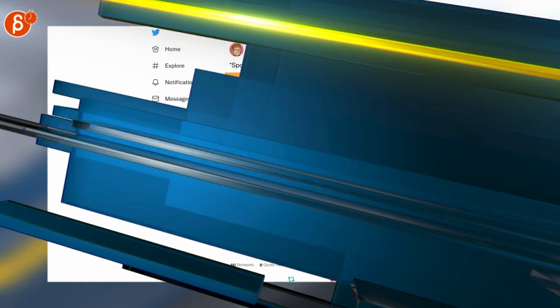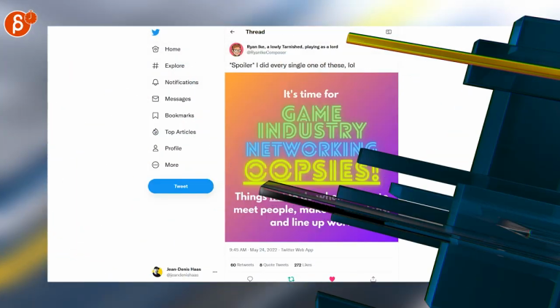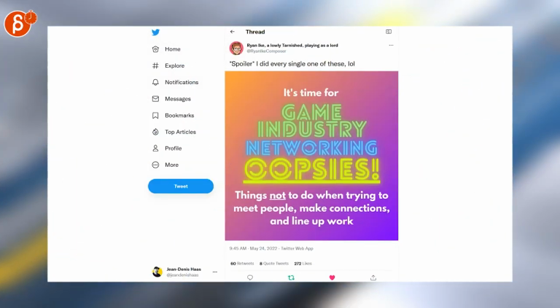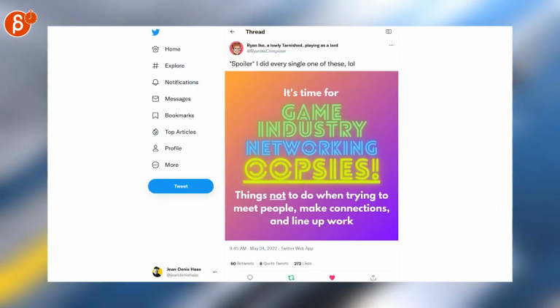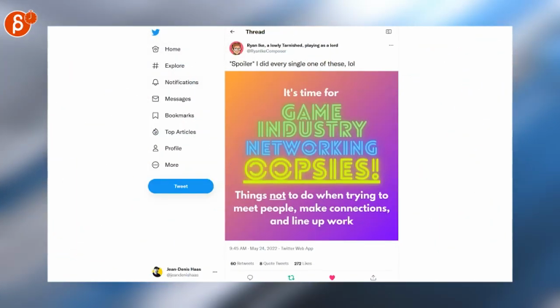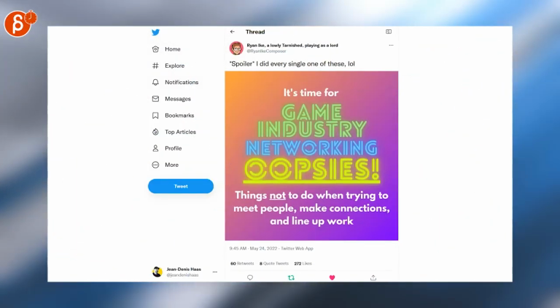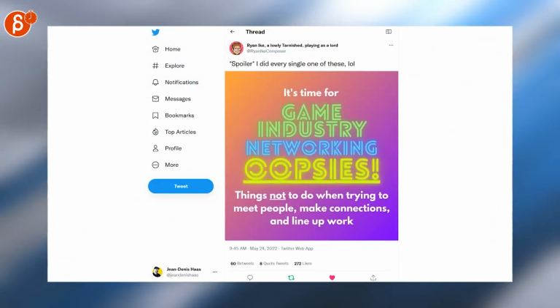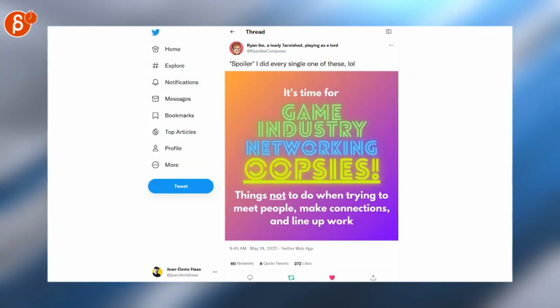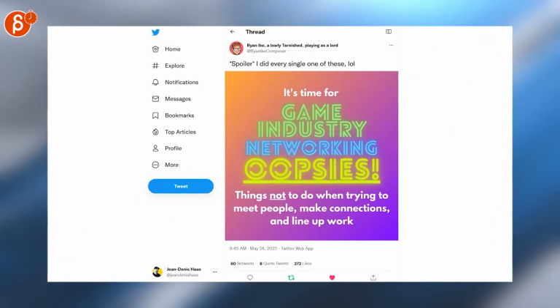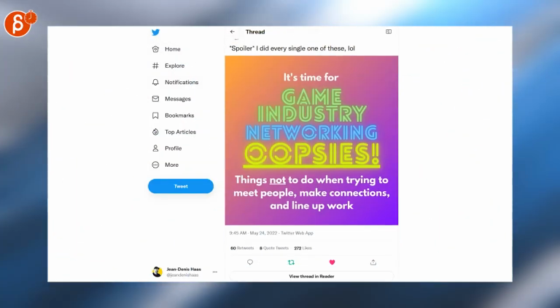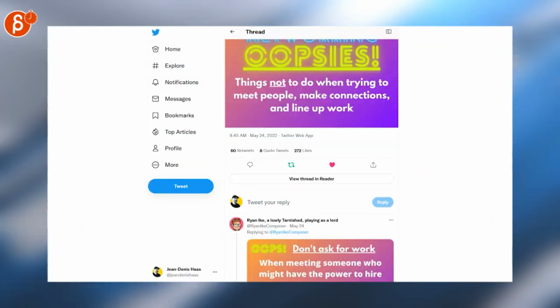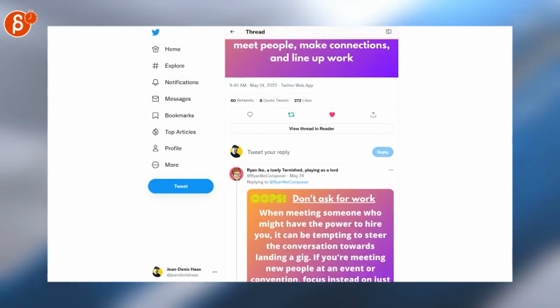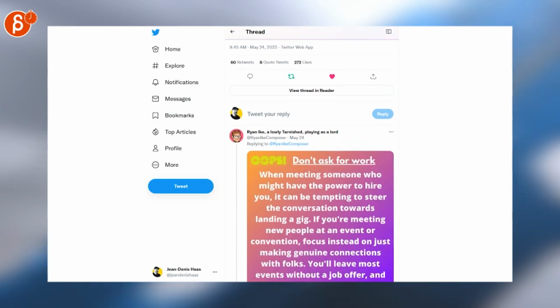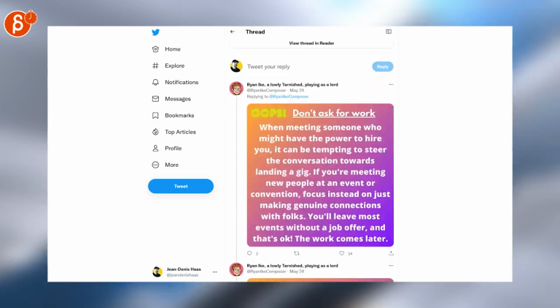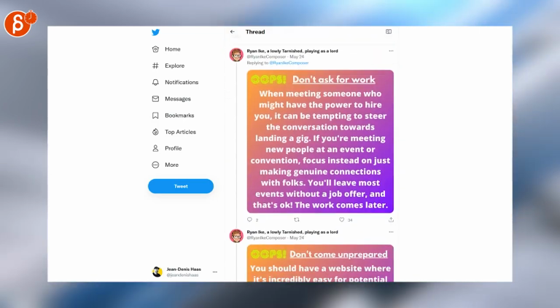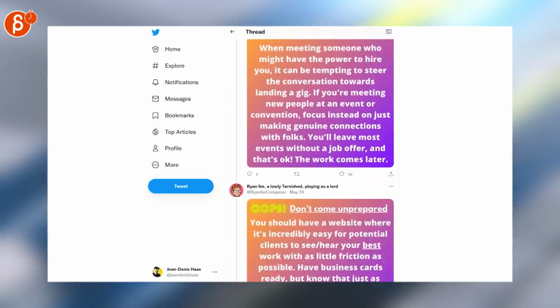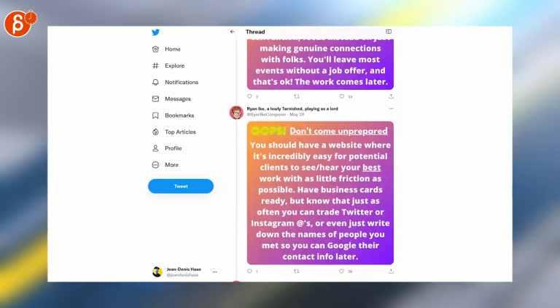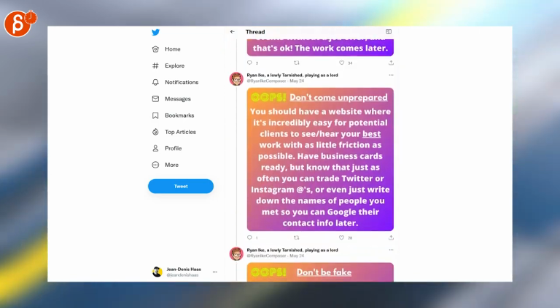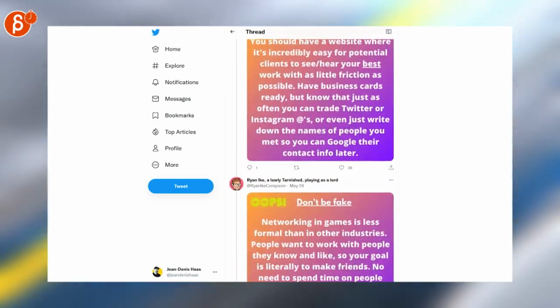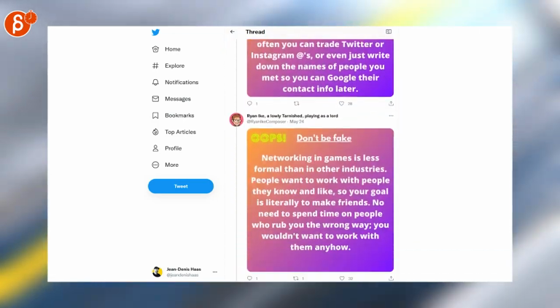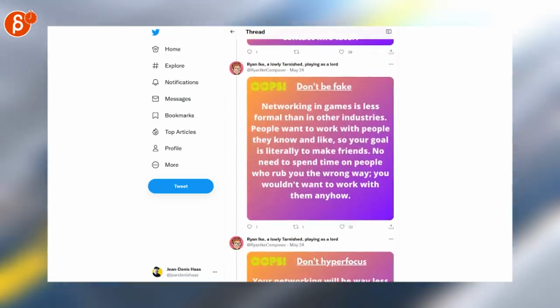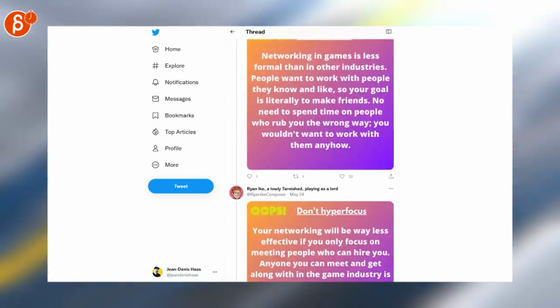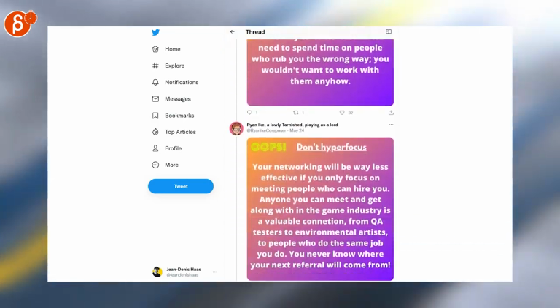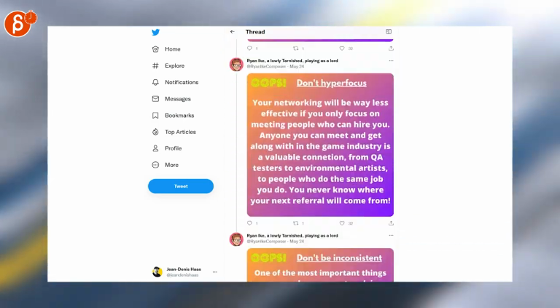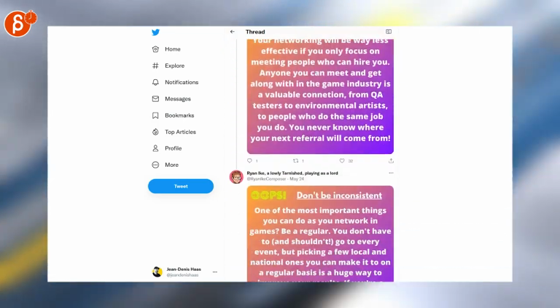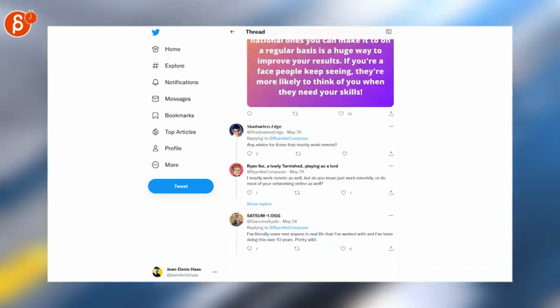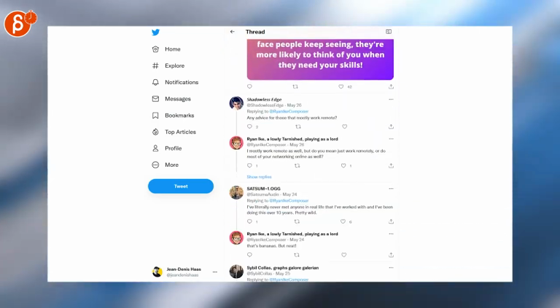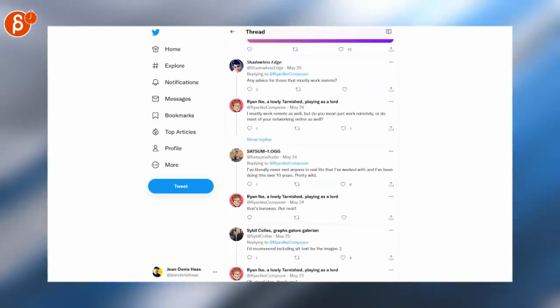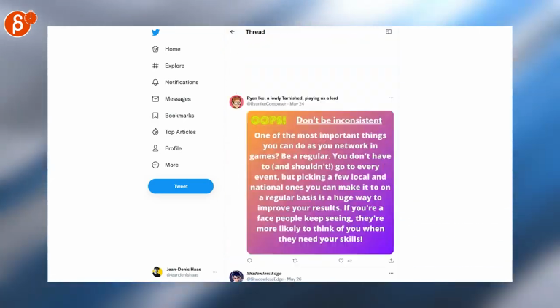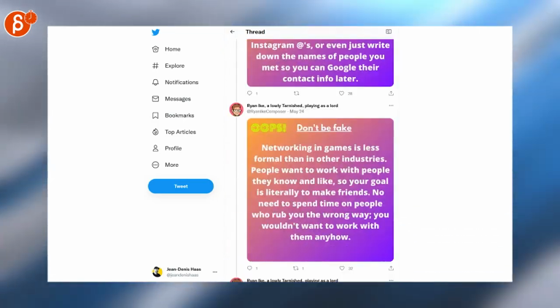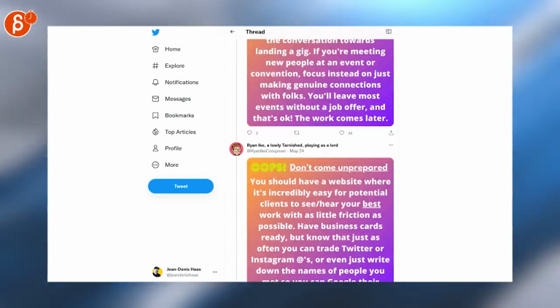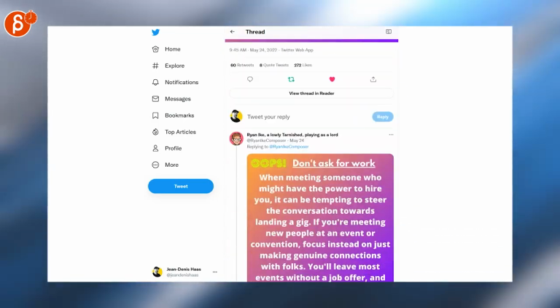Here's a cool thread: Game Industry Networking Oopsies. I like that title, and the presentation is cute too. Go check it out.